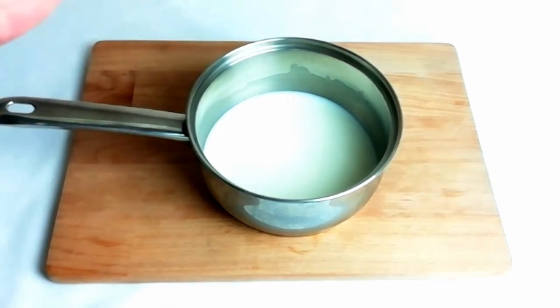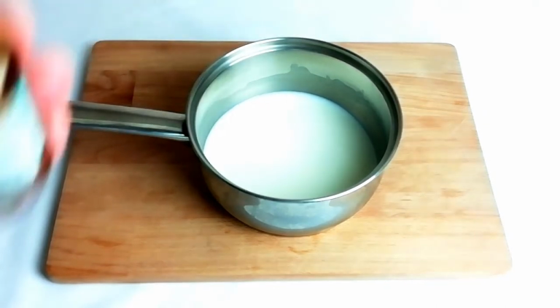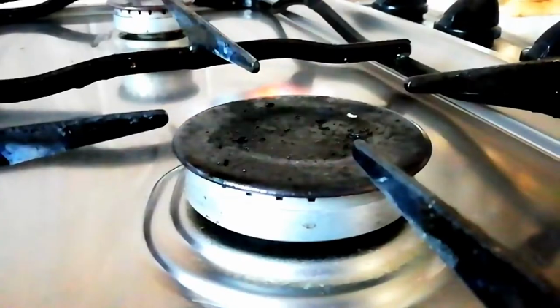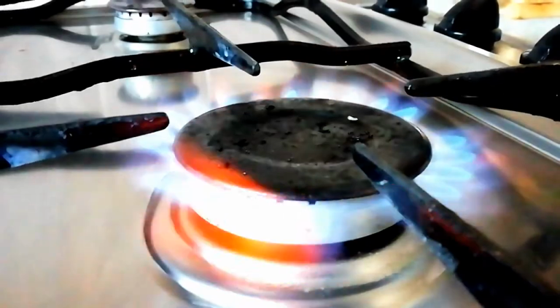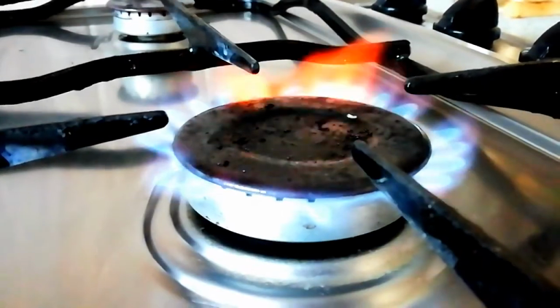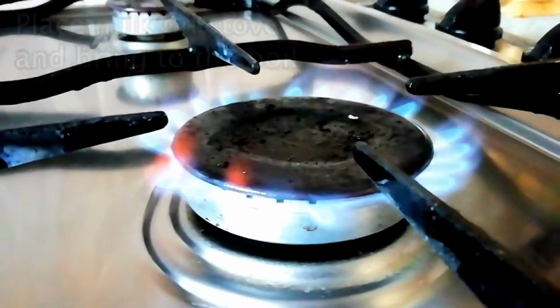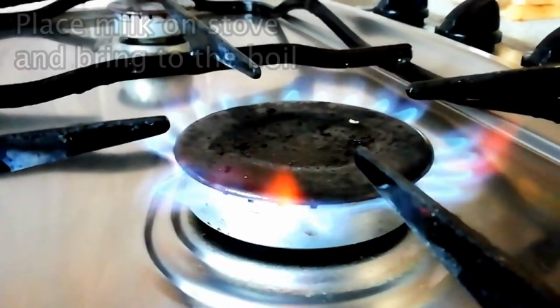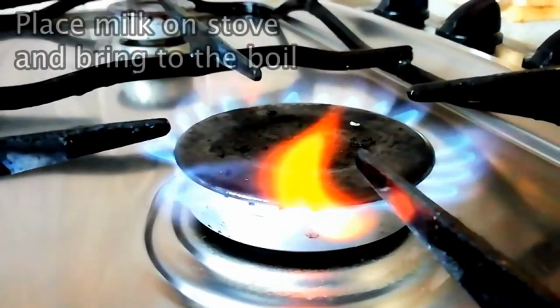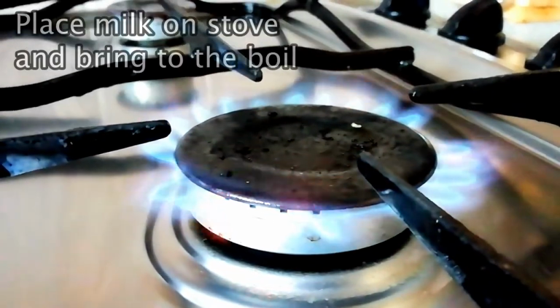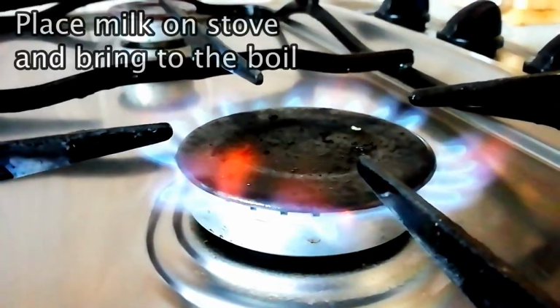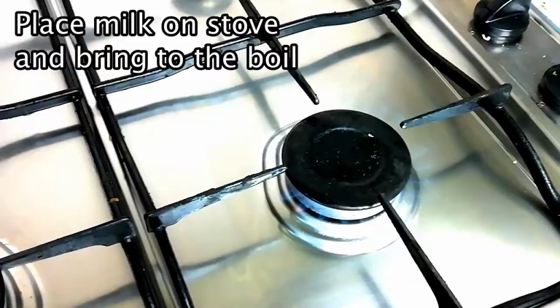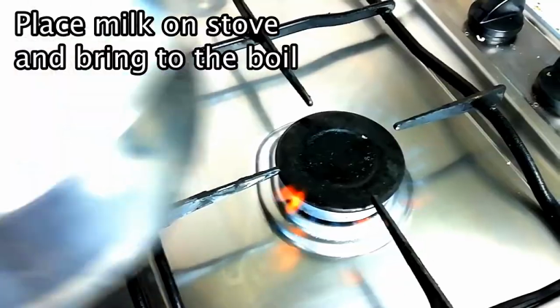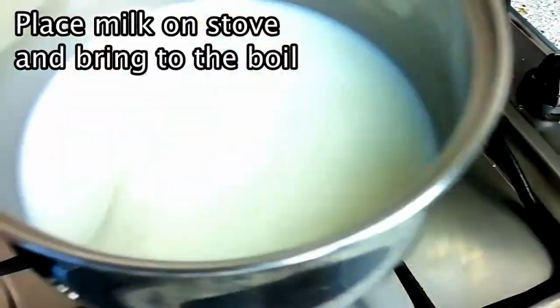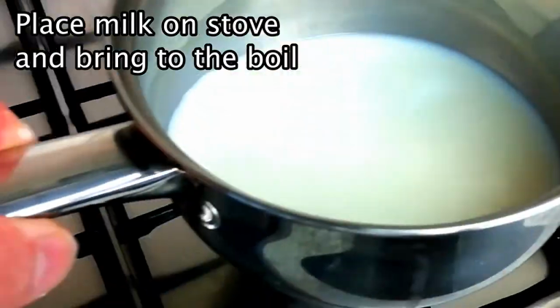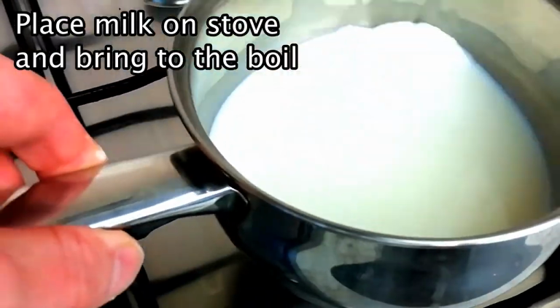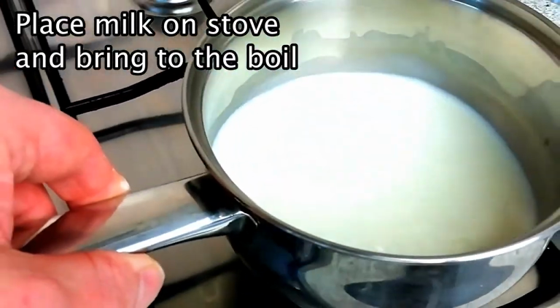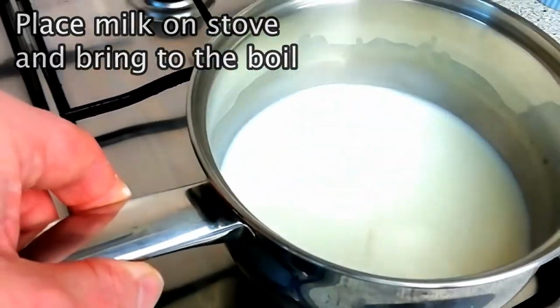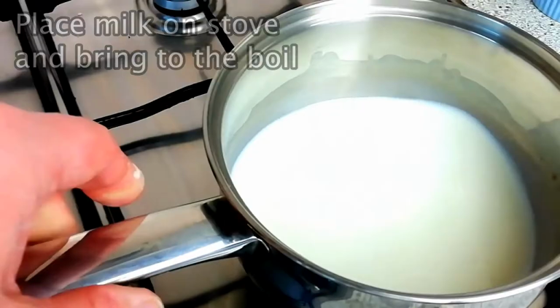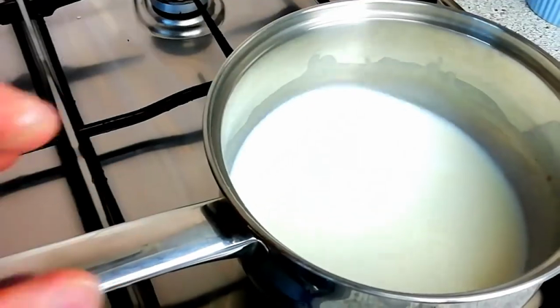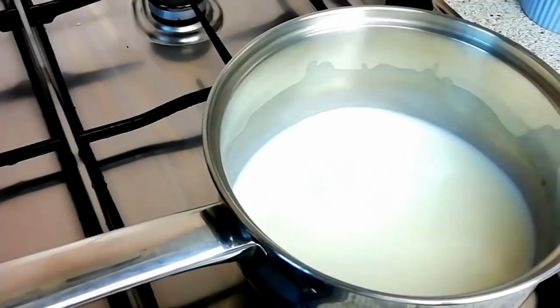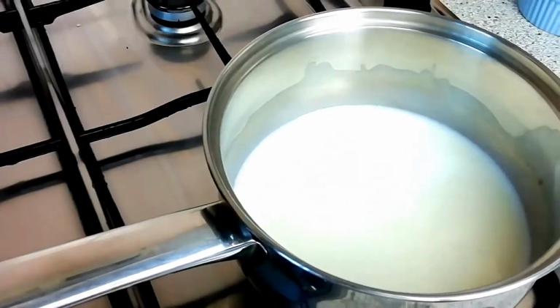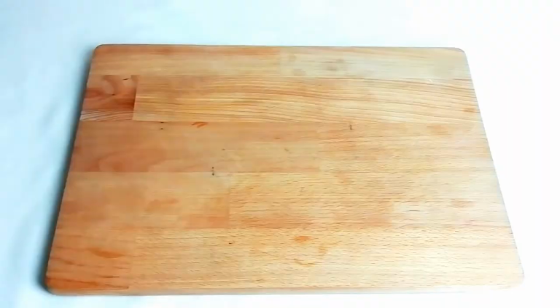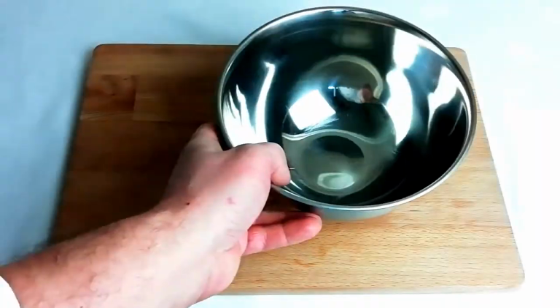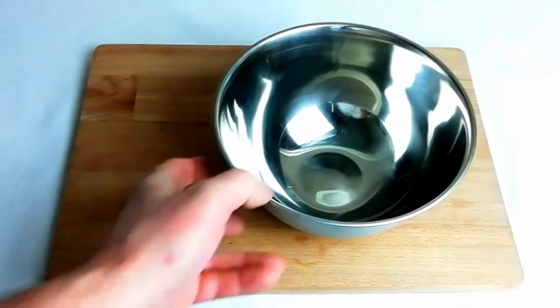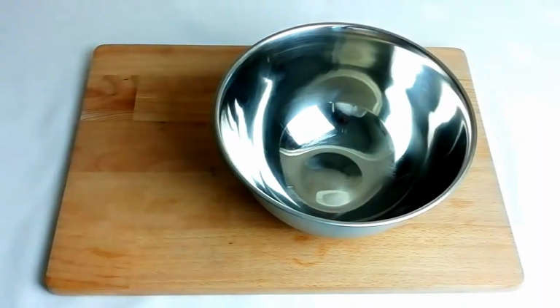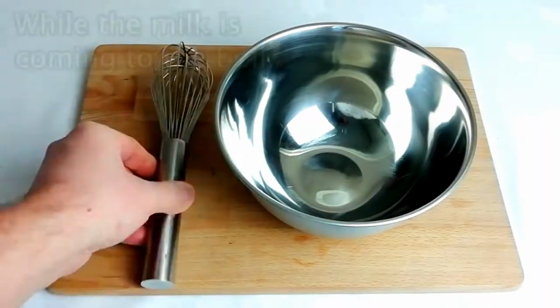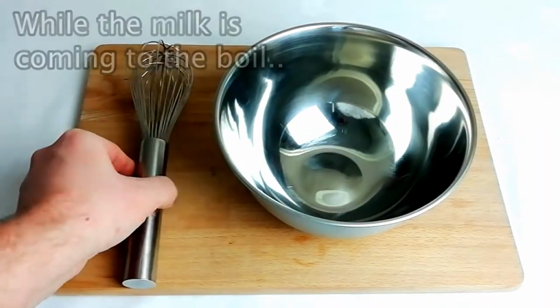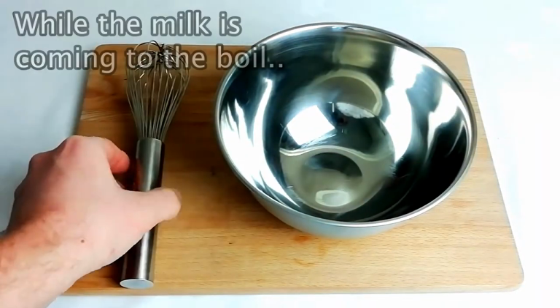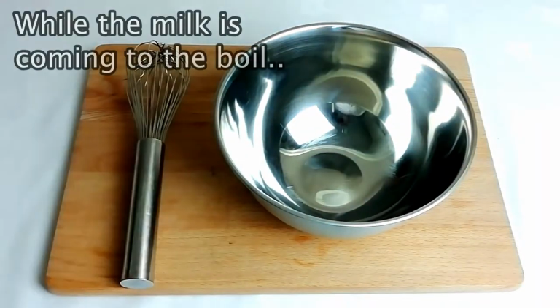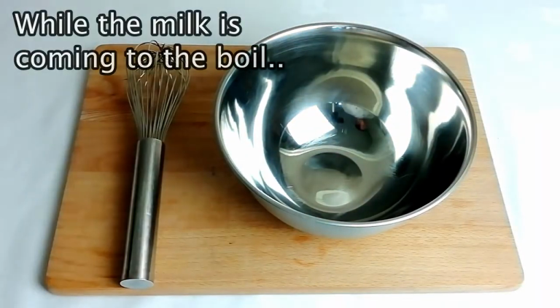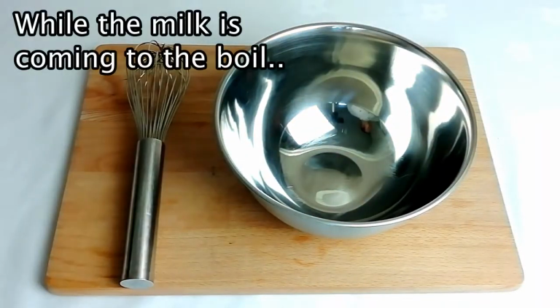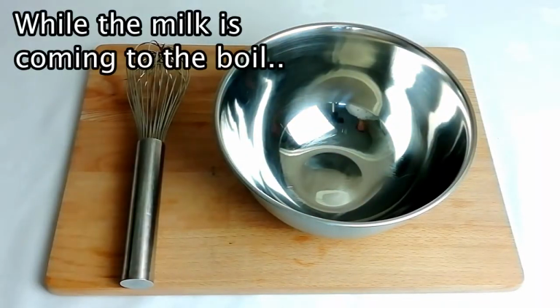Begin by placing 250 millilitres of milk into a pan along with three drops of vanilla essence, and then place on the stove to bring to the boil.